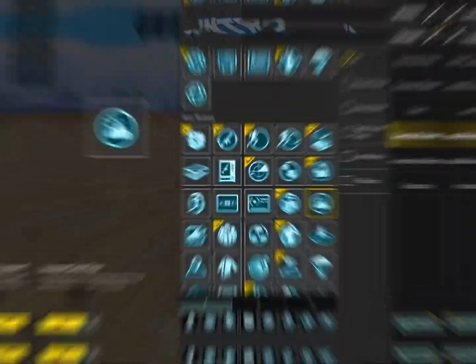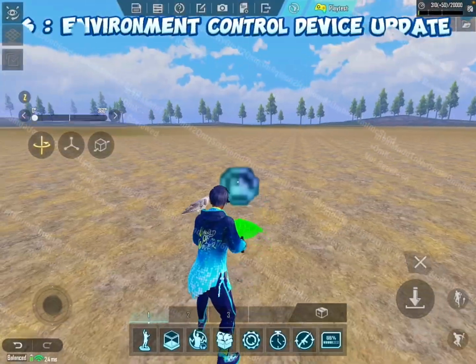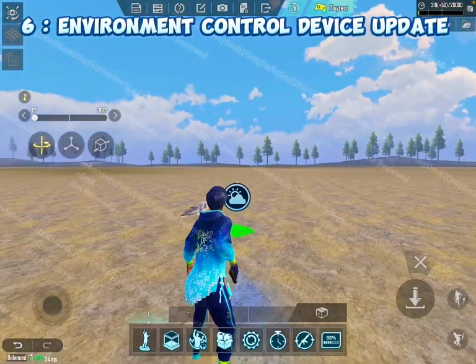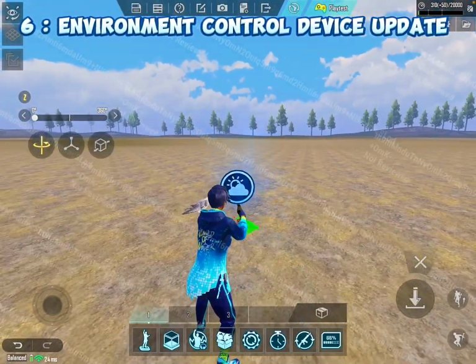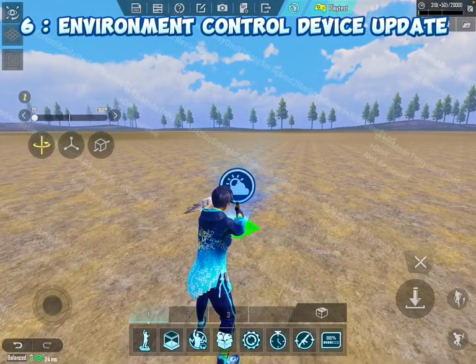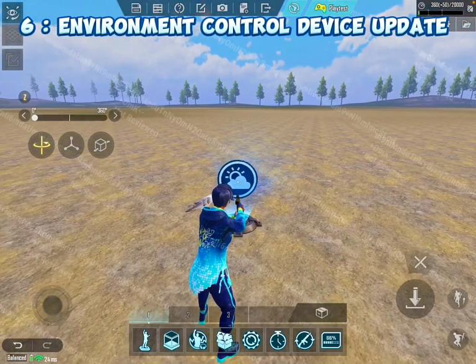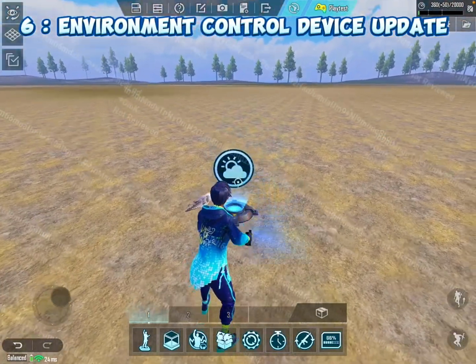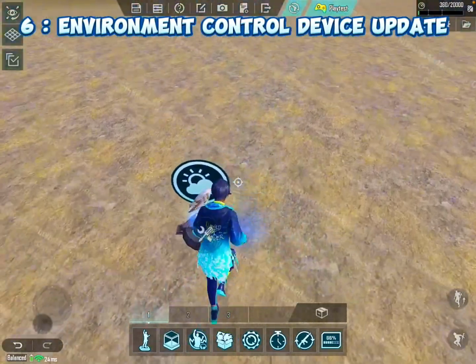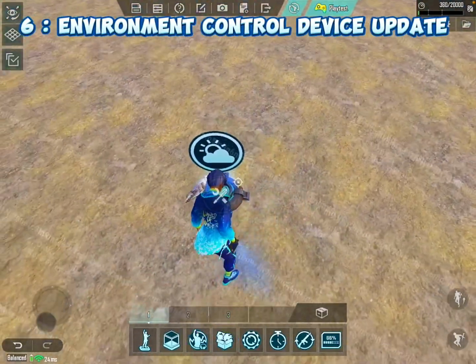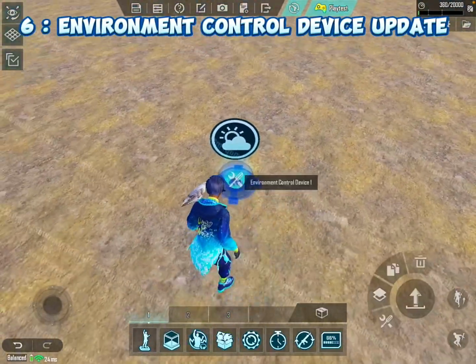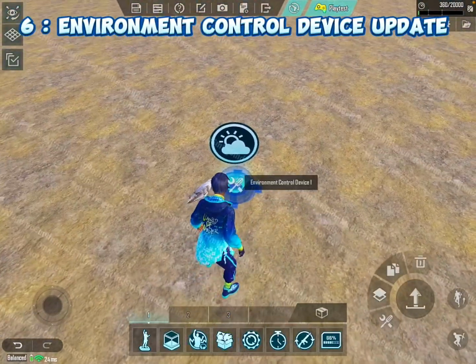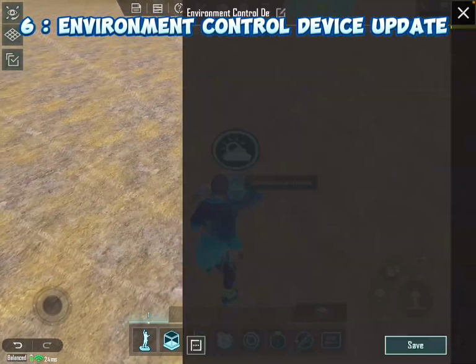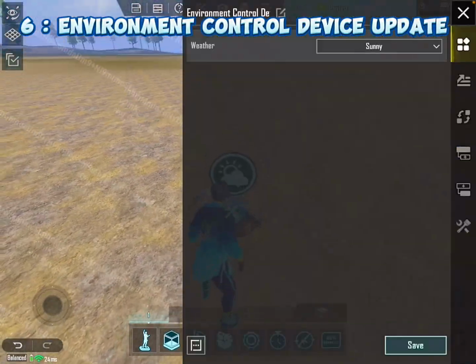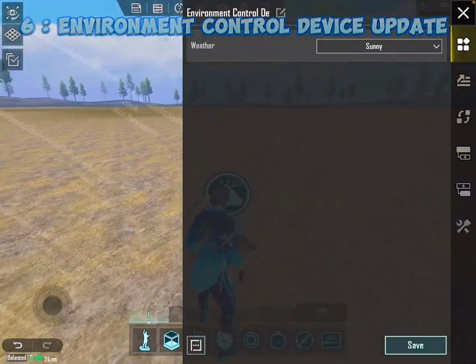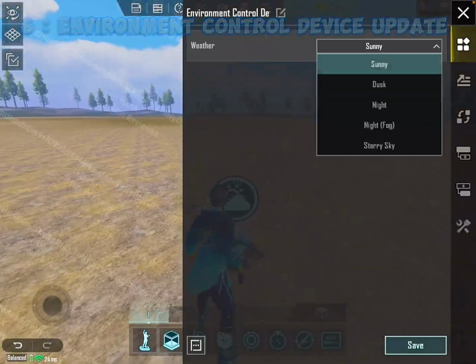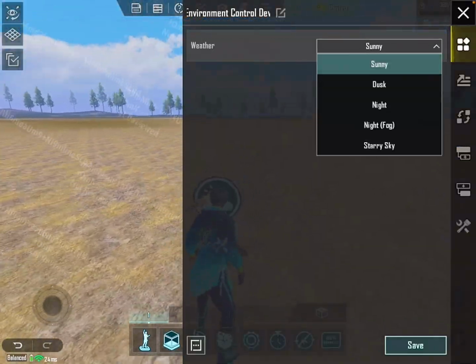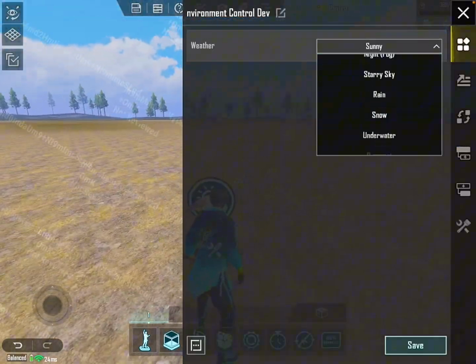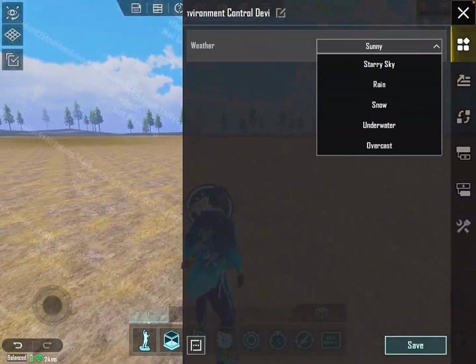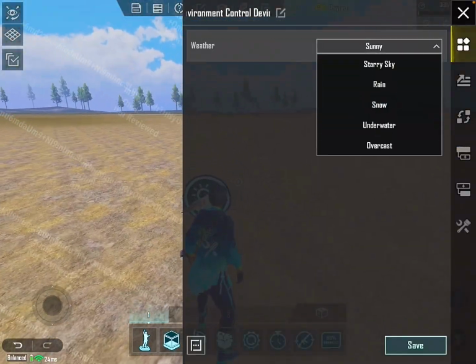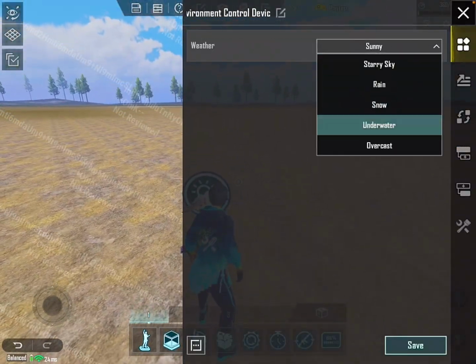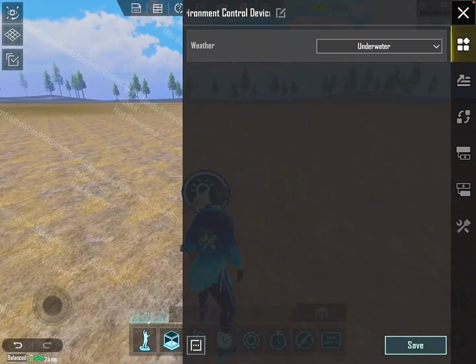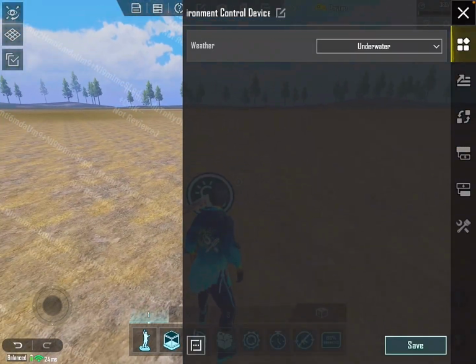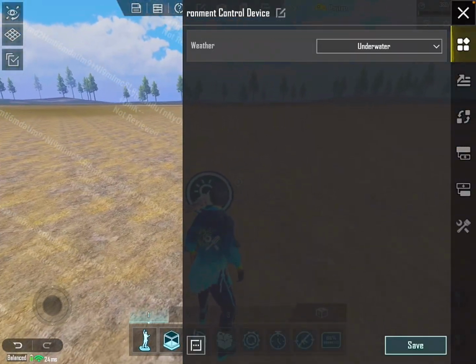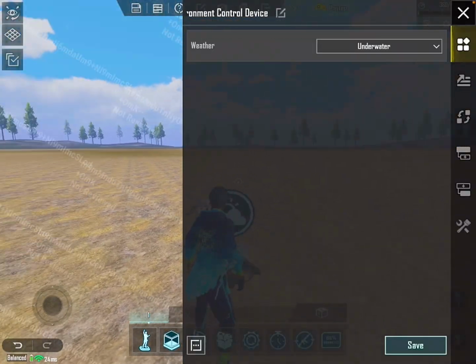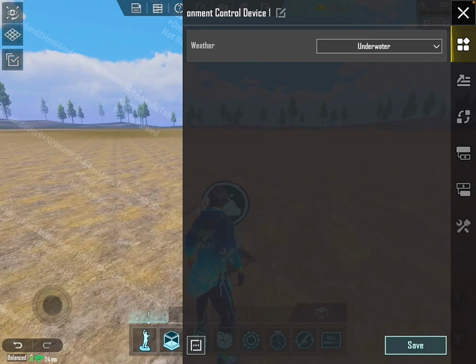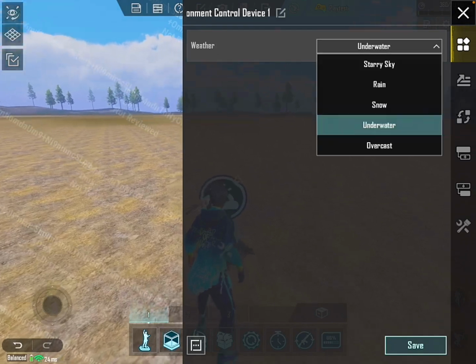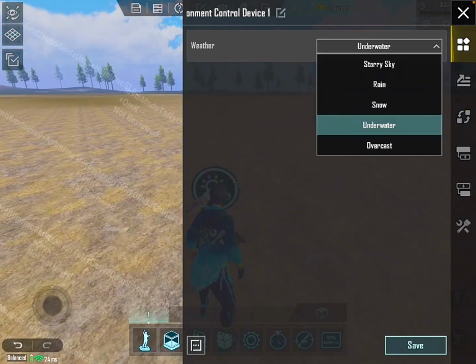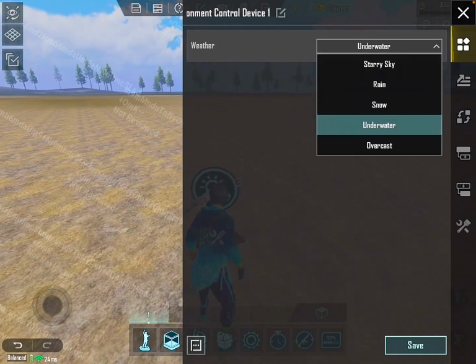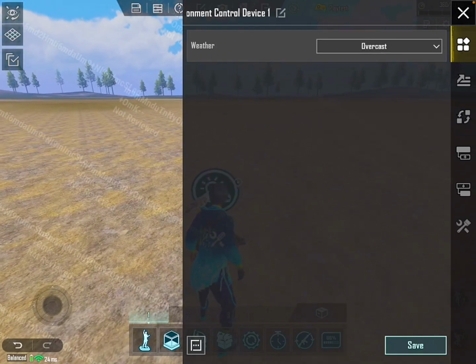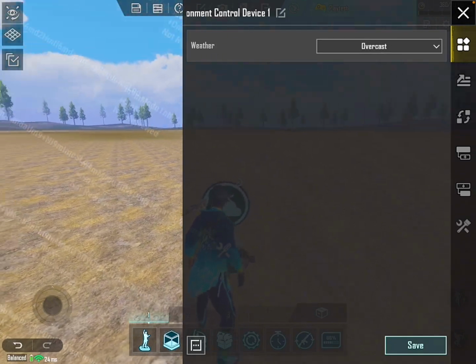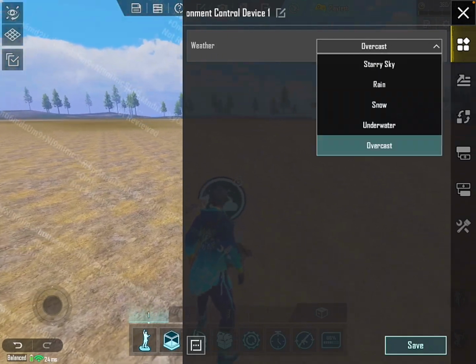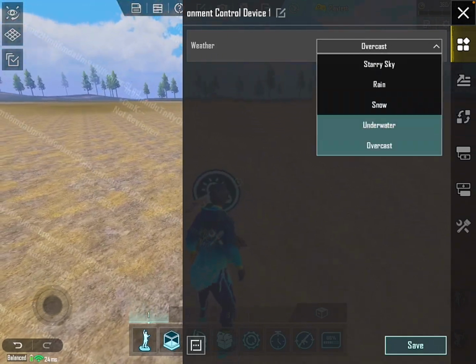Environment control device update. In the environment control device, PUBG added two new weathers: Underwater and GOSH Overcast.